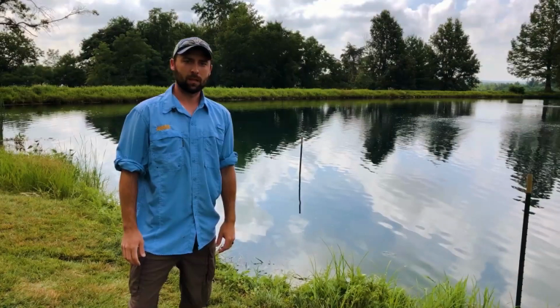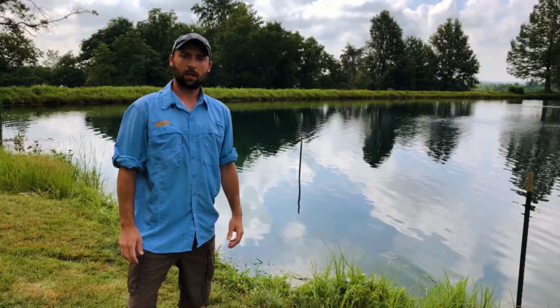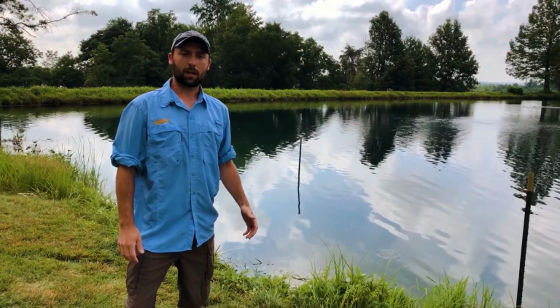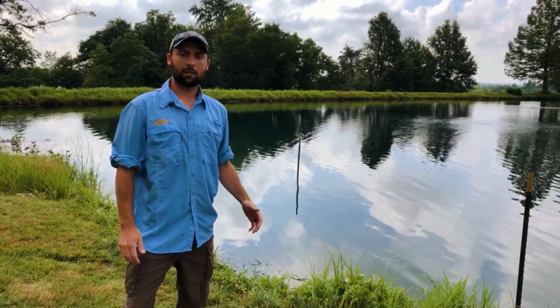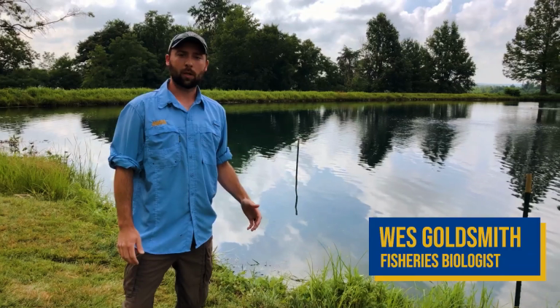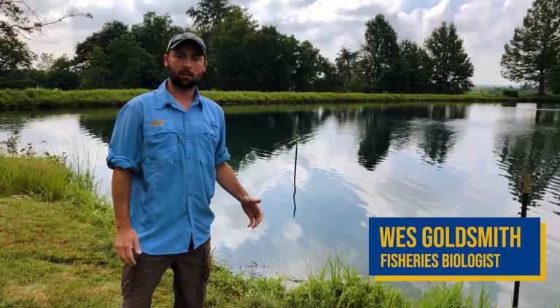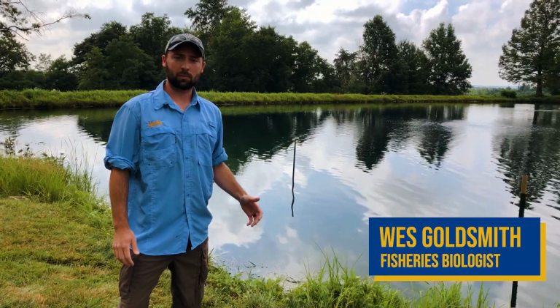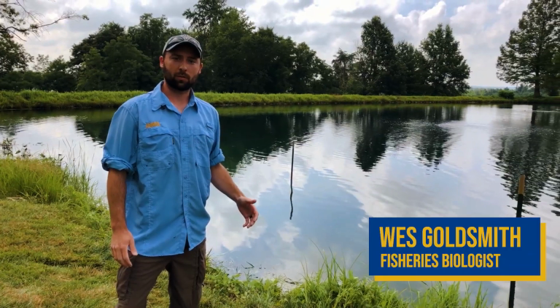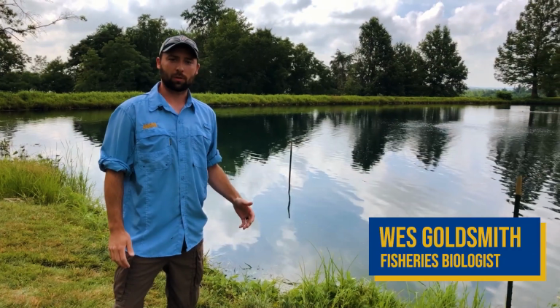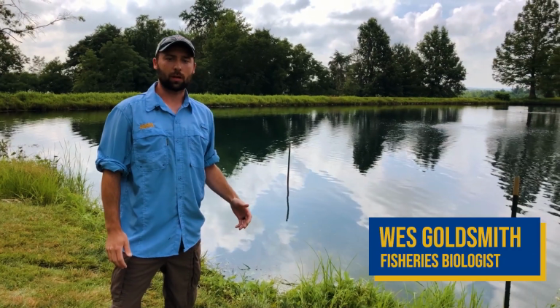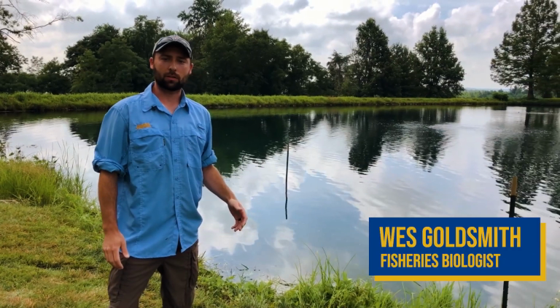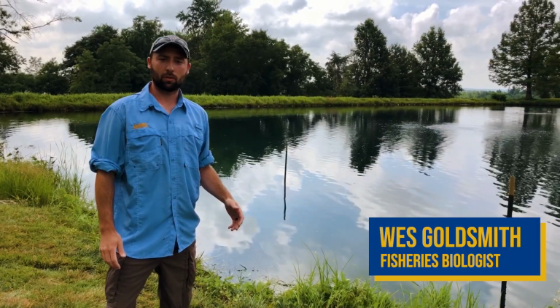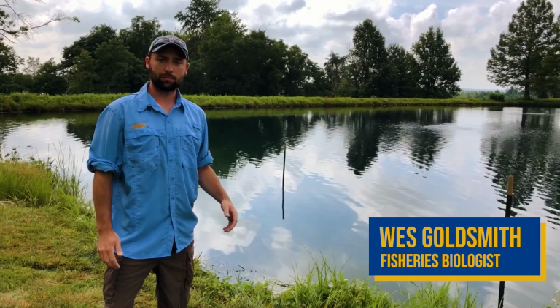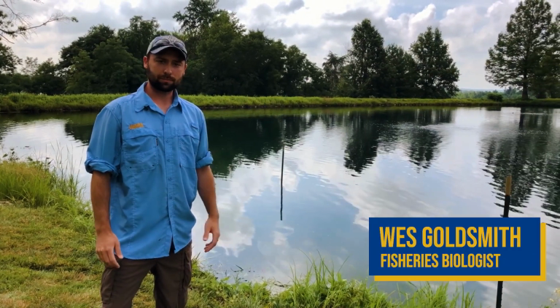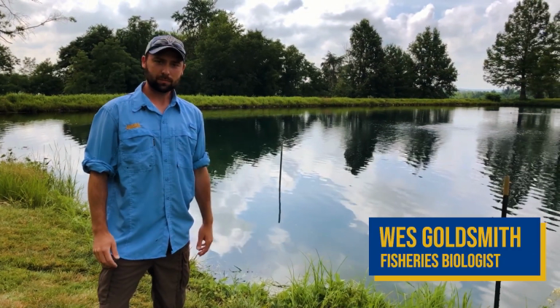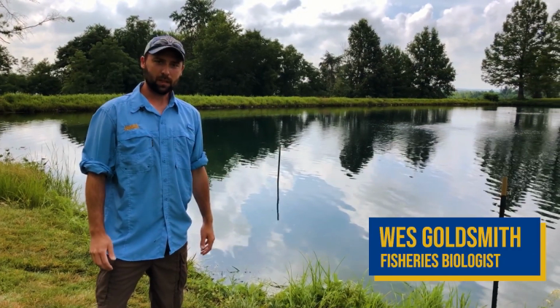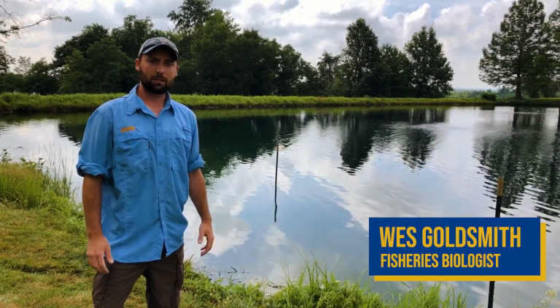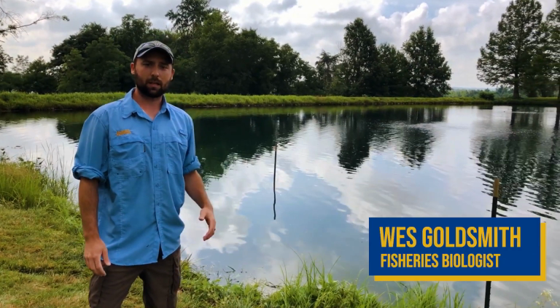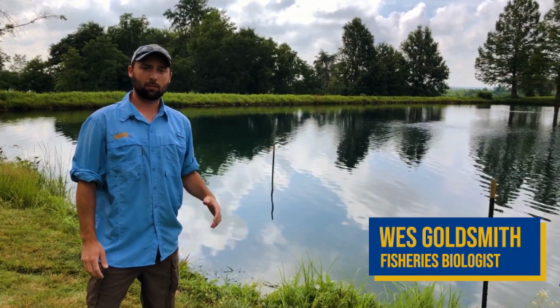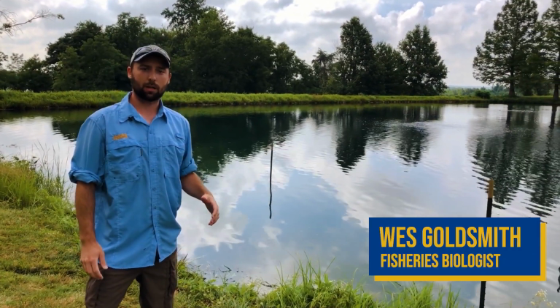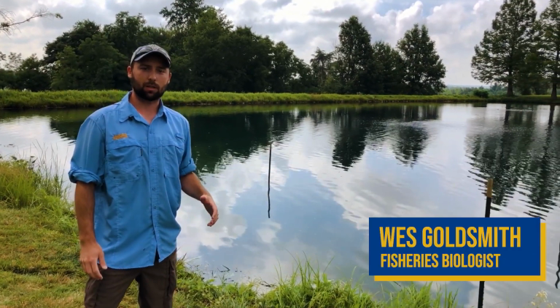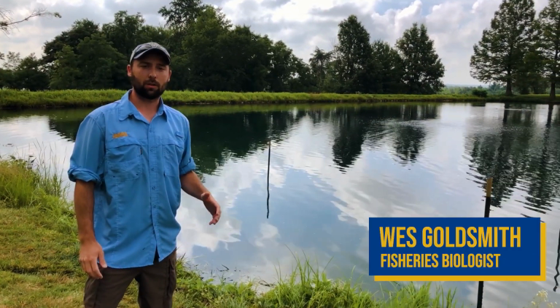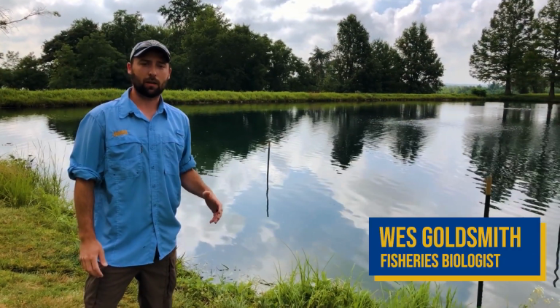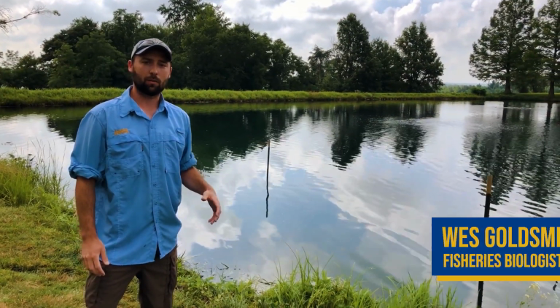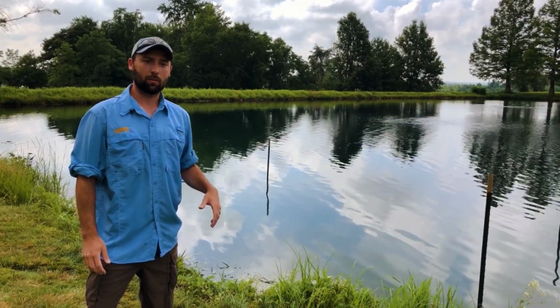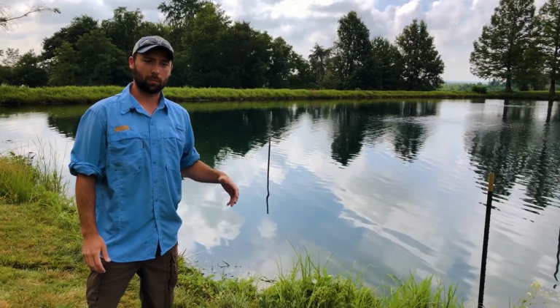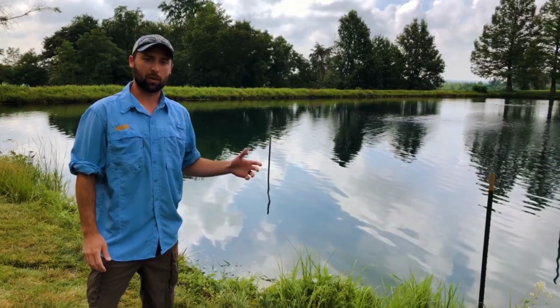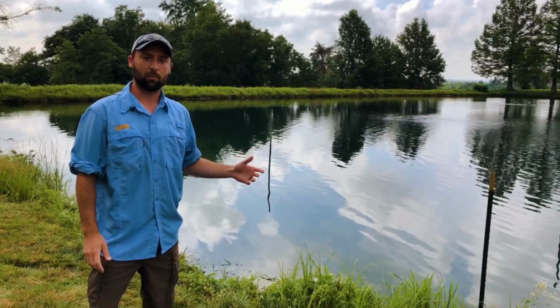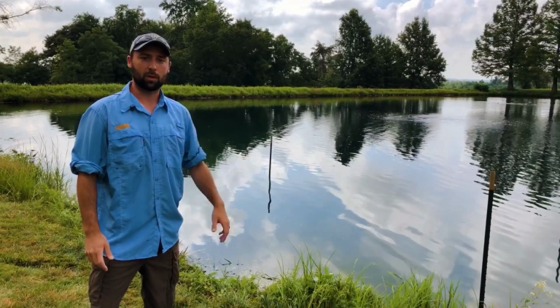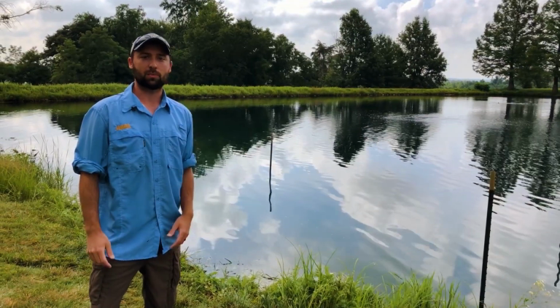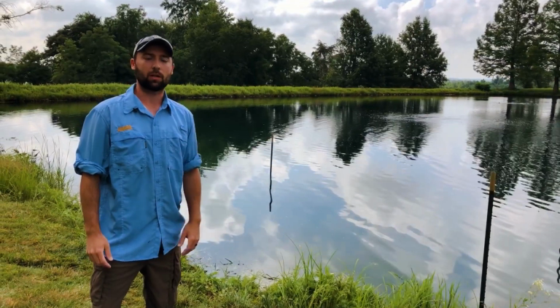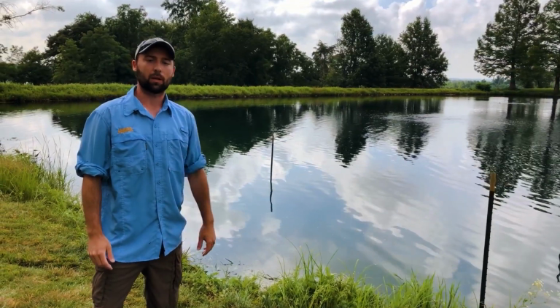Hi guys, I'm Wes Goldsmith with Aquatic Control and today we're going to show you how we put in a bluegill spawning bed.